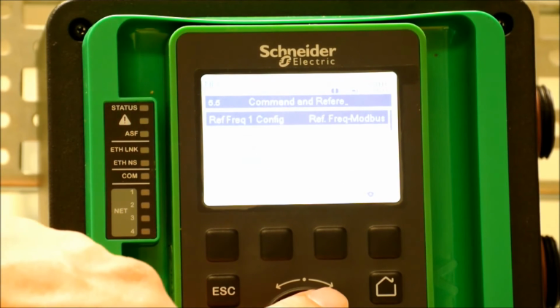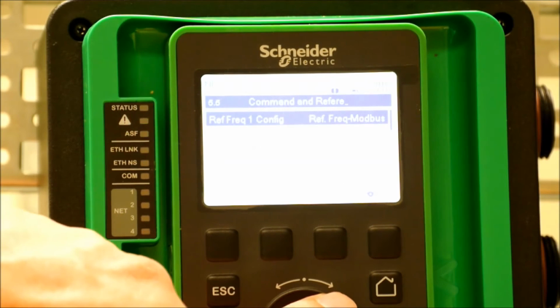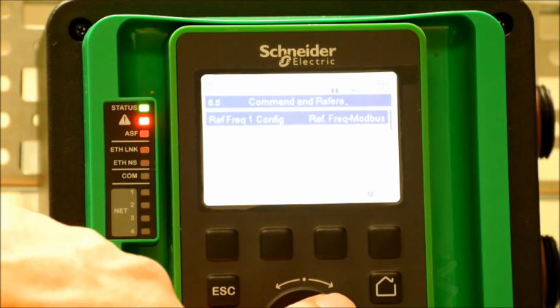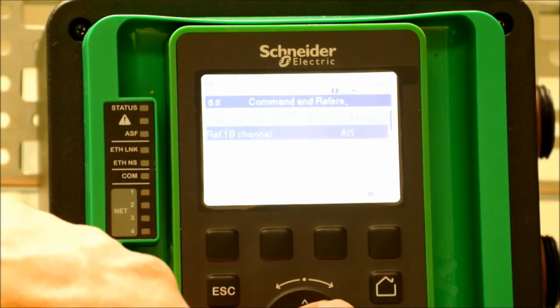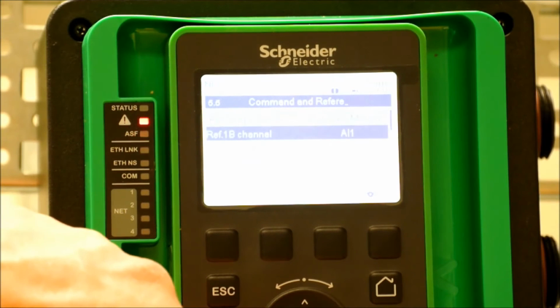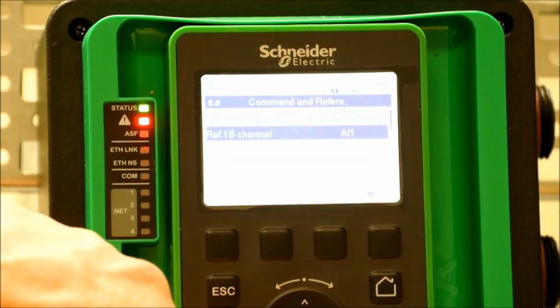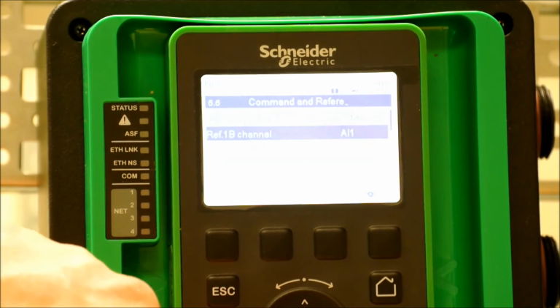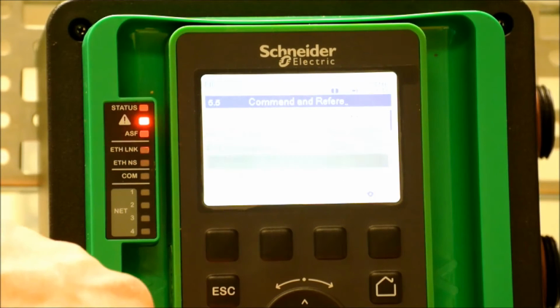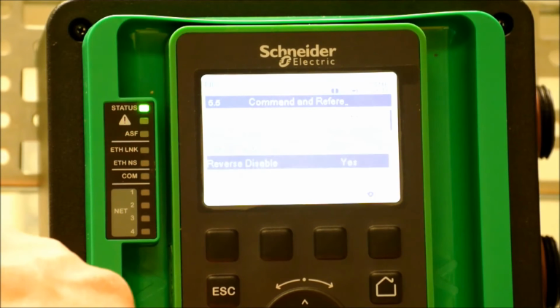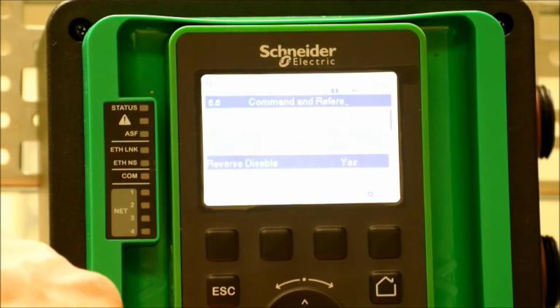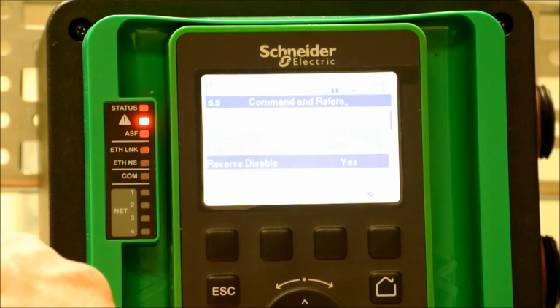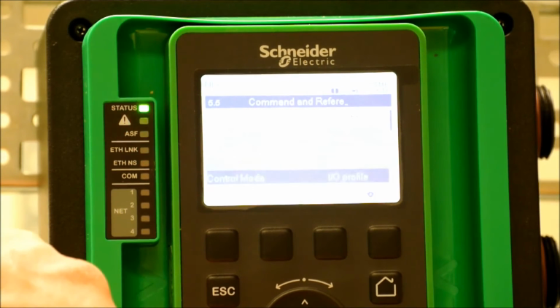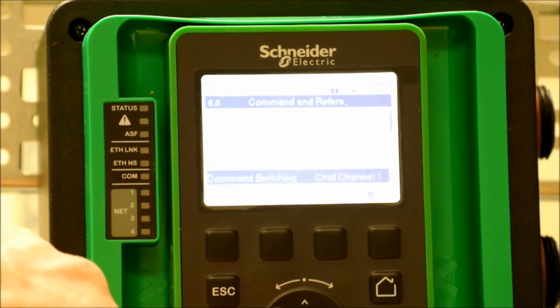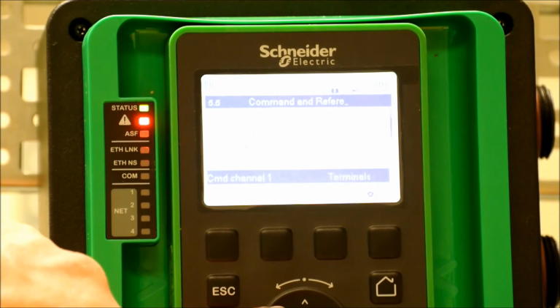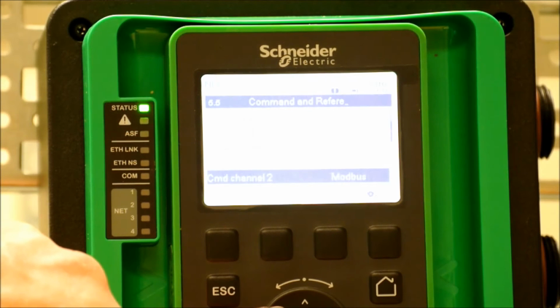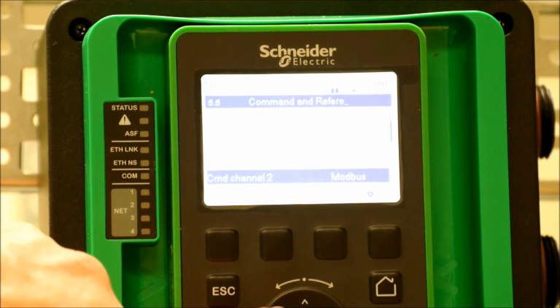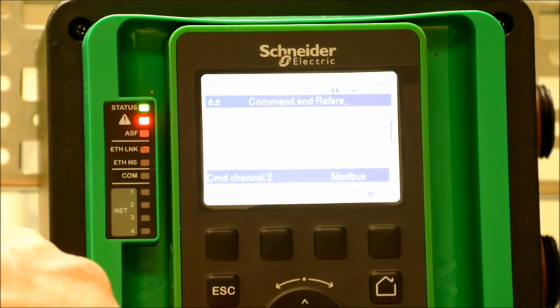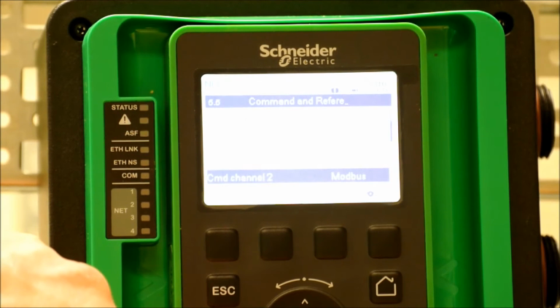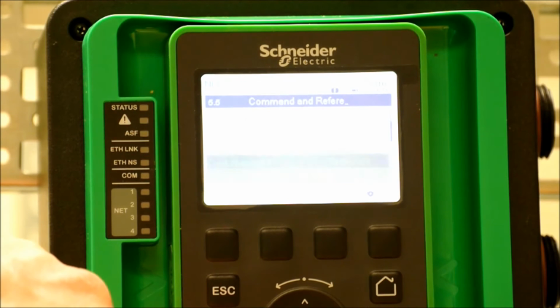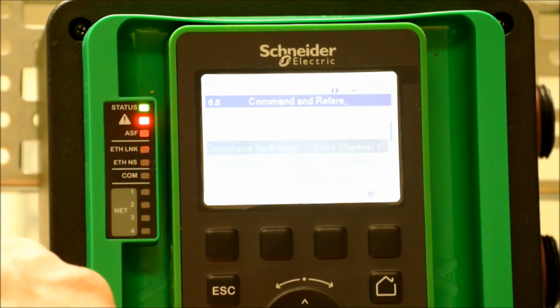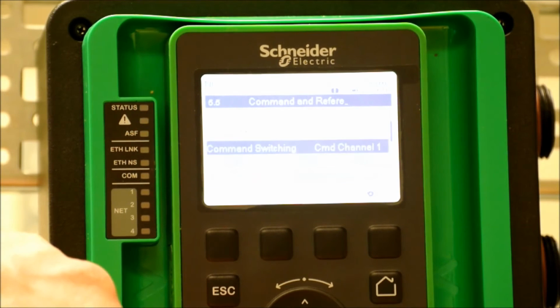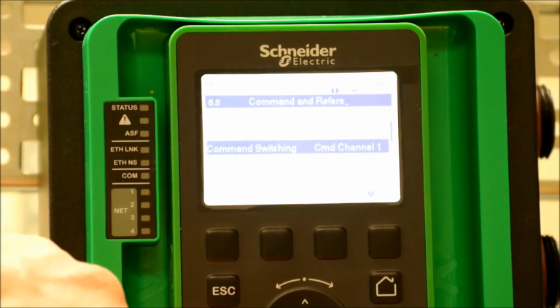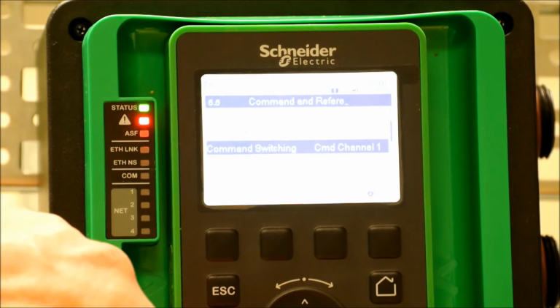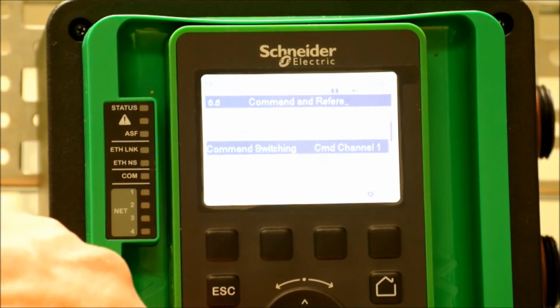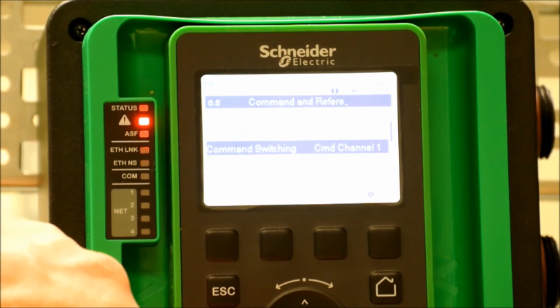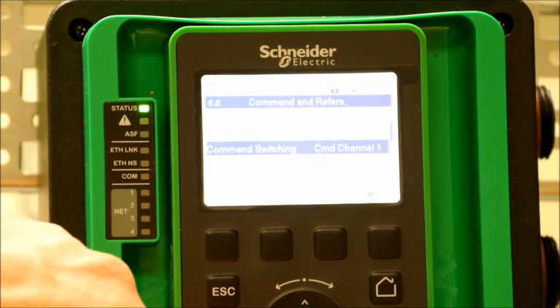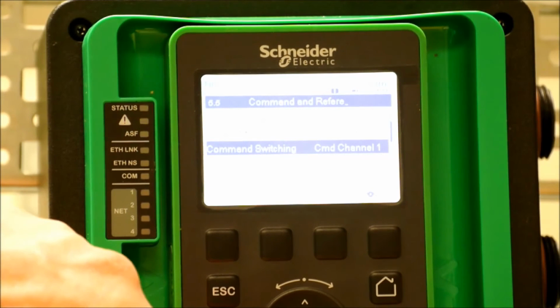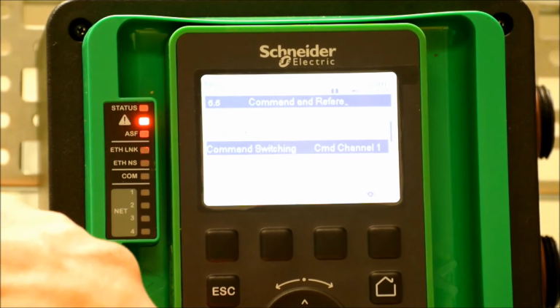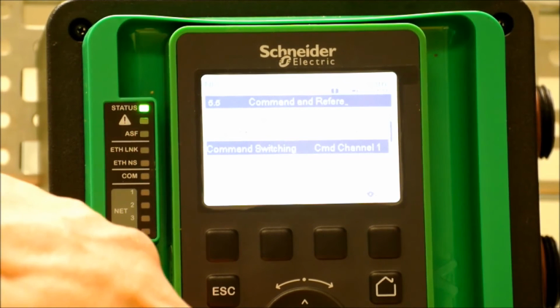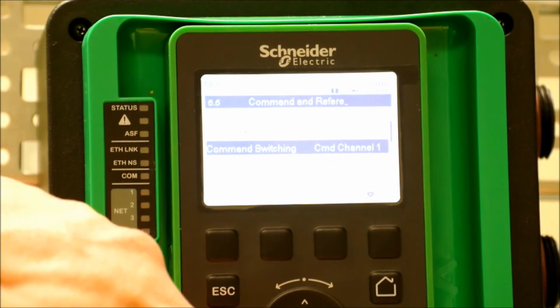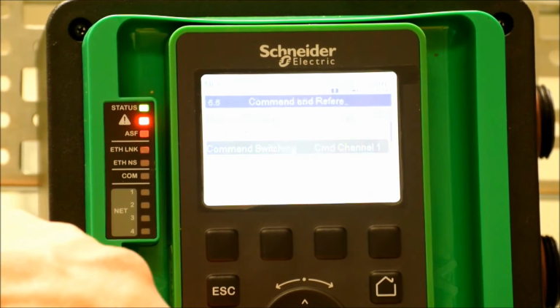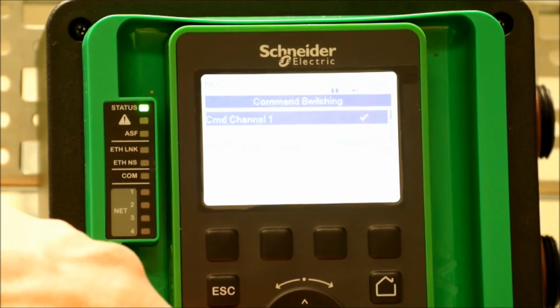From the command and reference menu, we want to scroll down and find command switching. Enter that one.